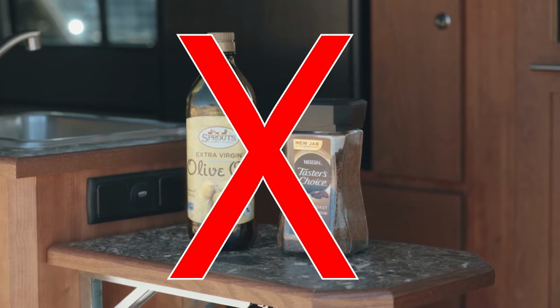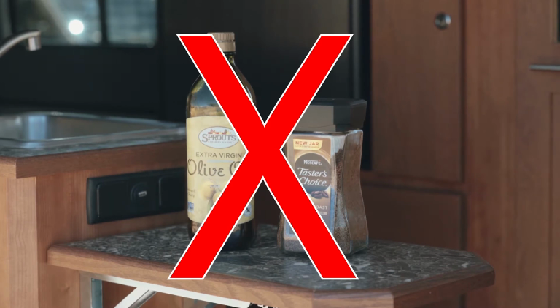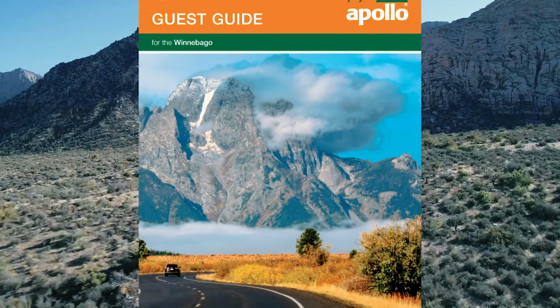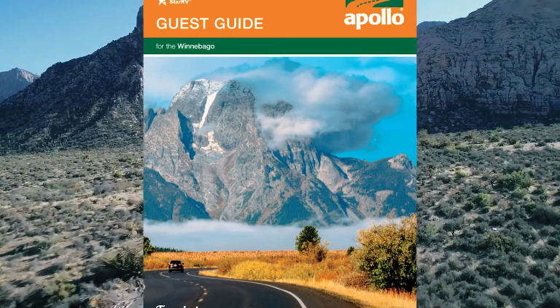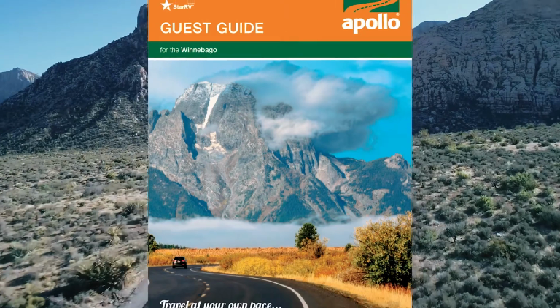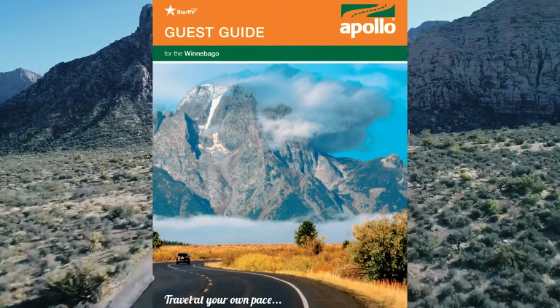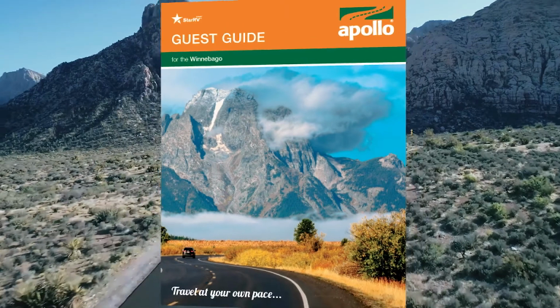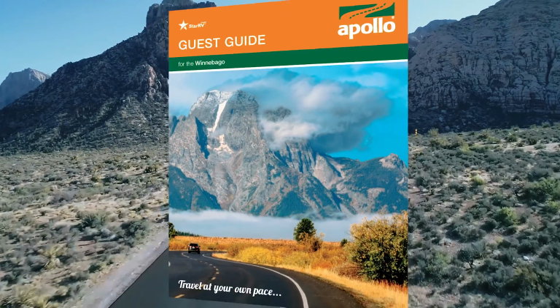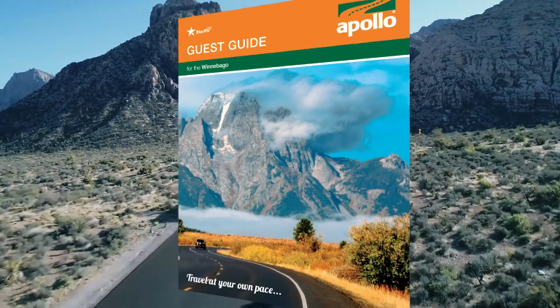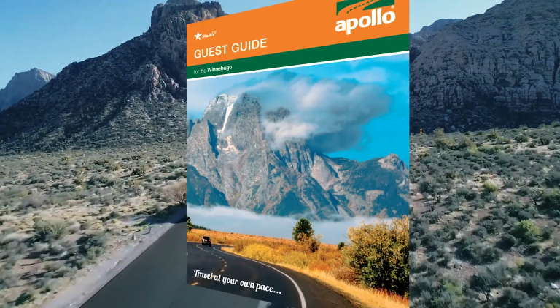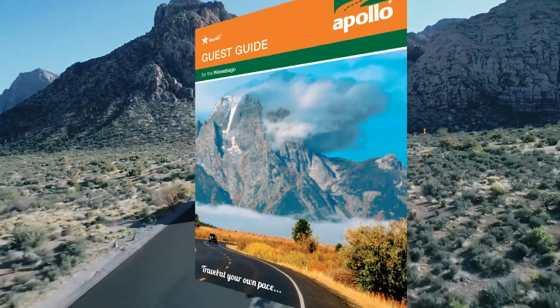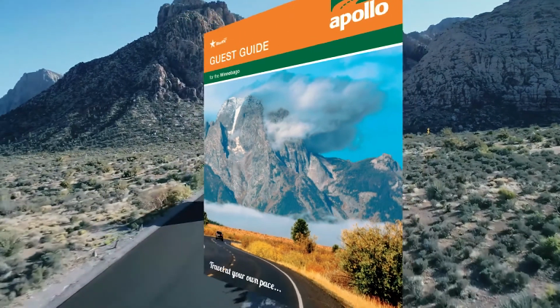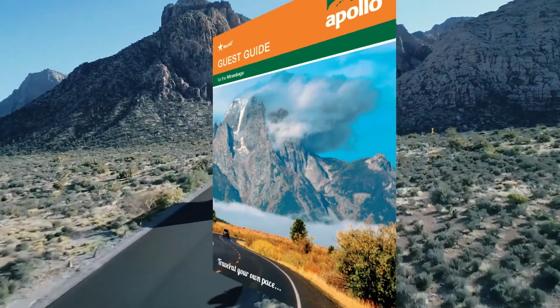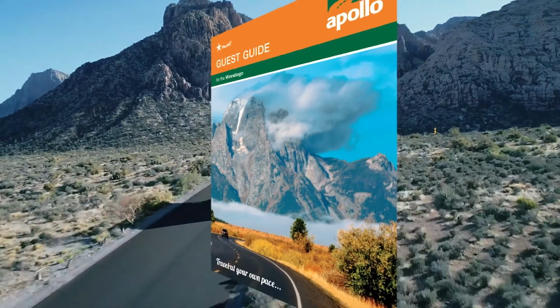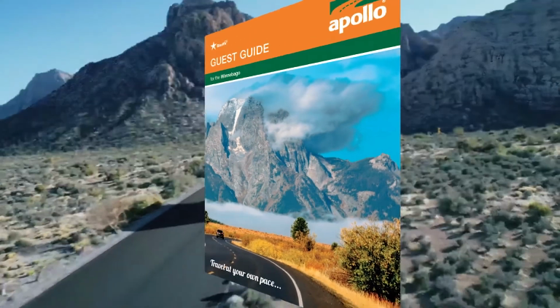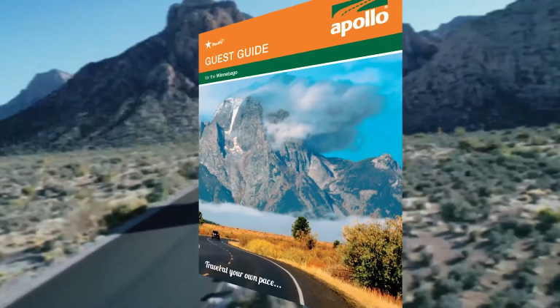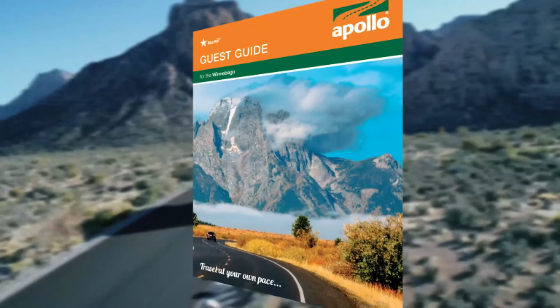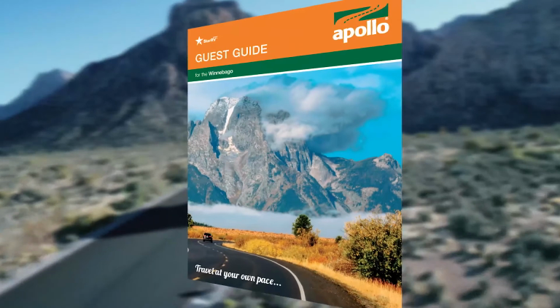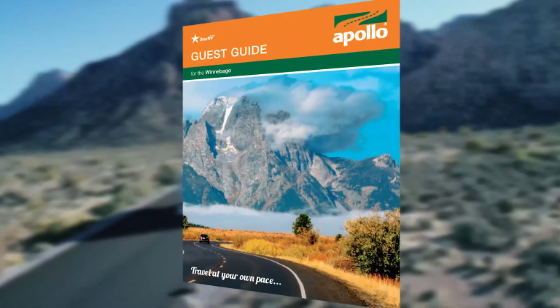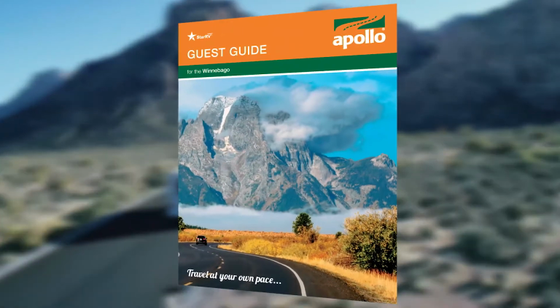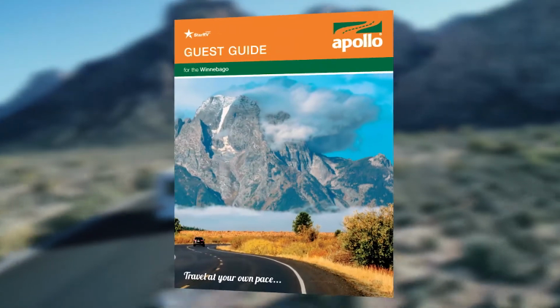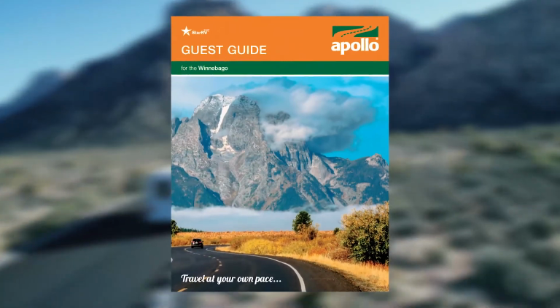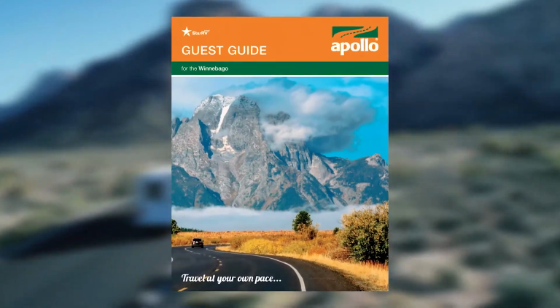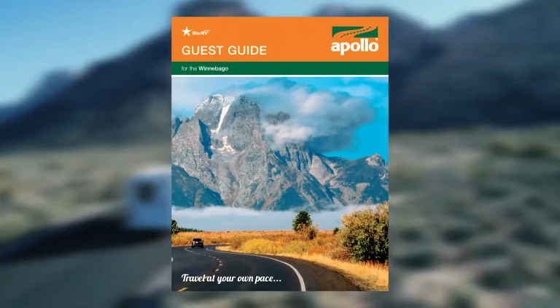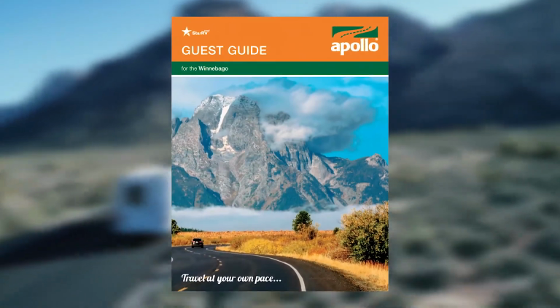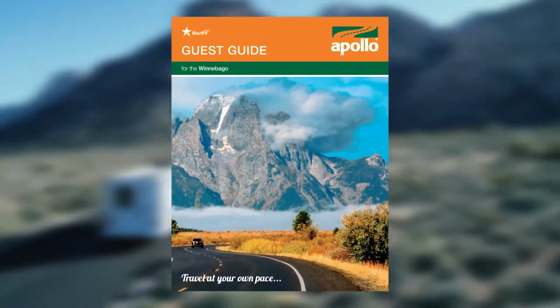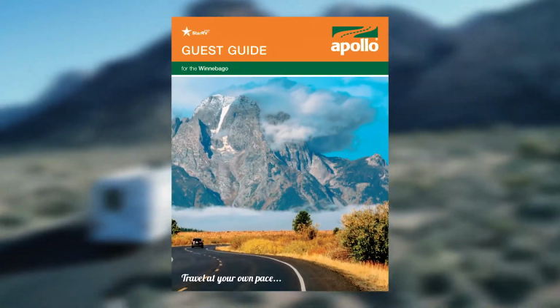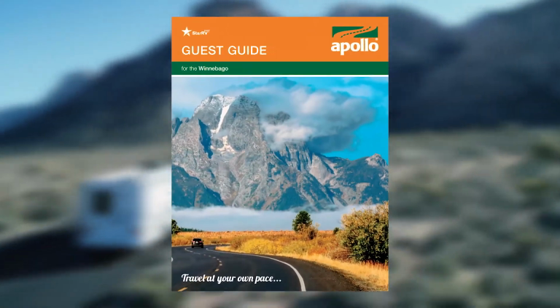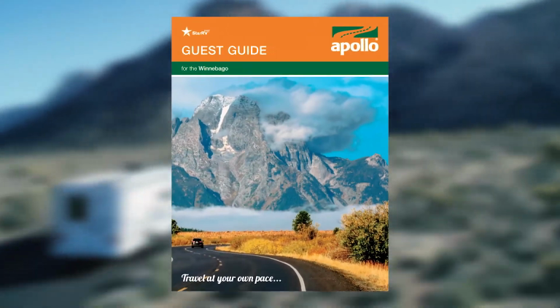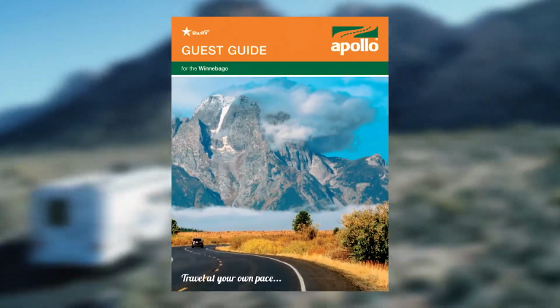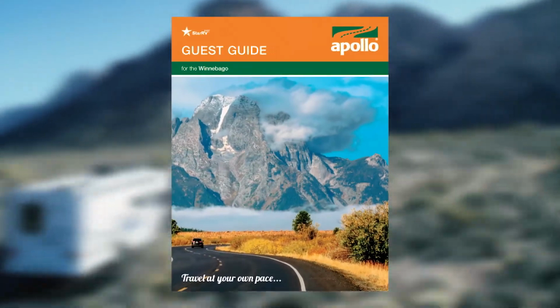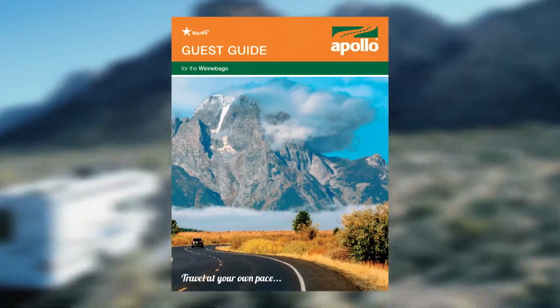If you need any further instructions, please refer to the Apollo Guest Guide supplied with your RV.